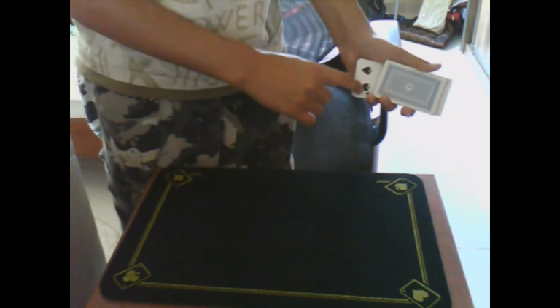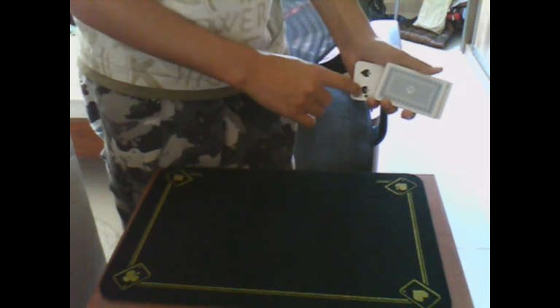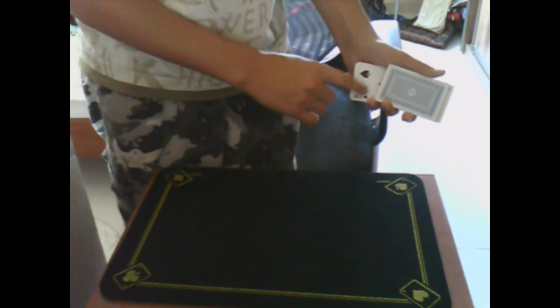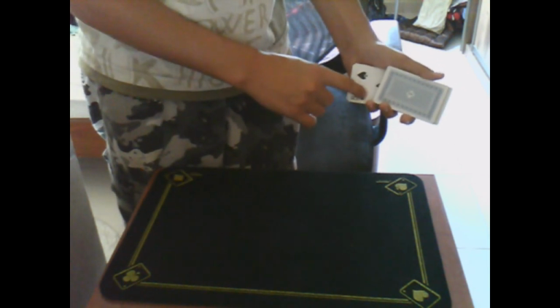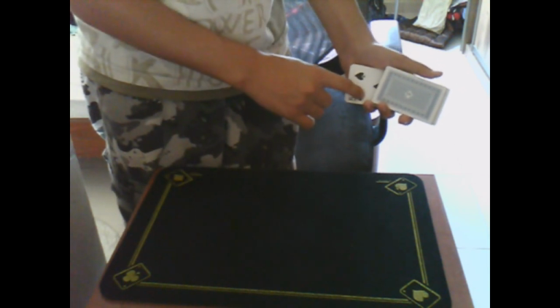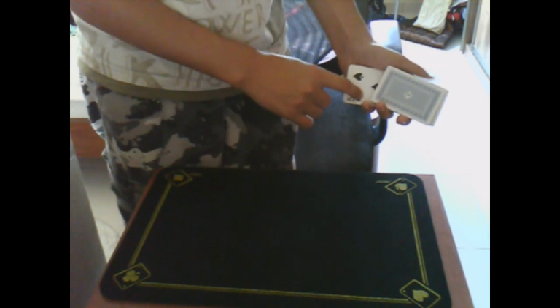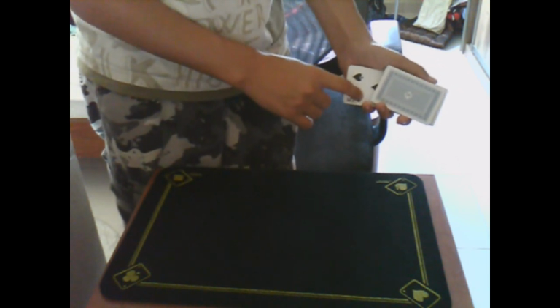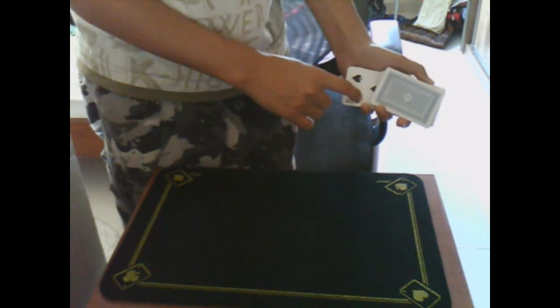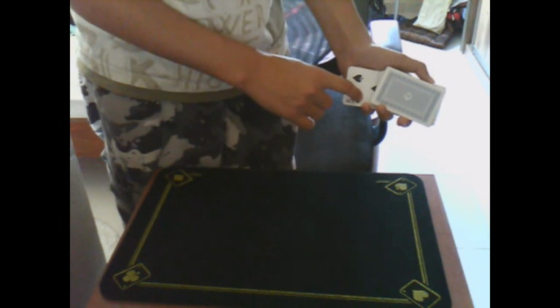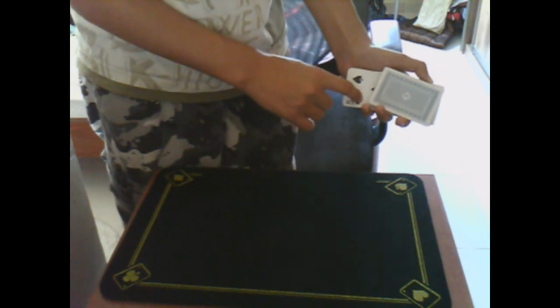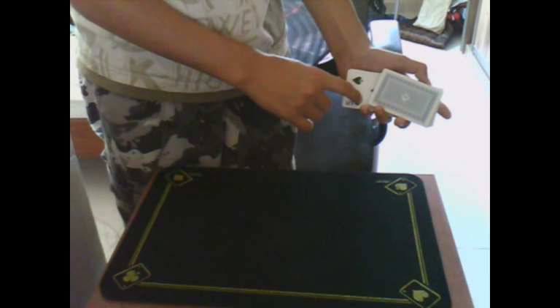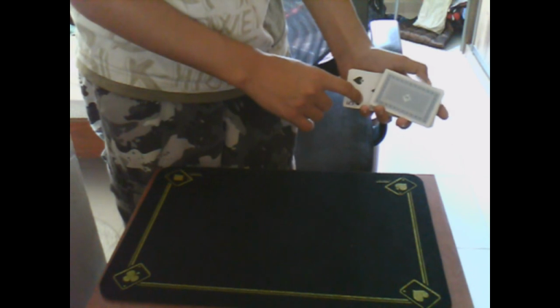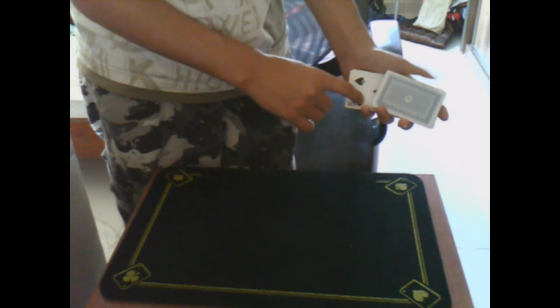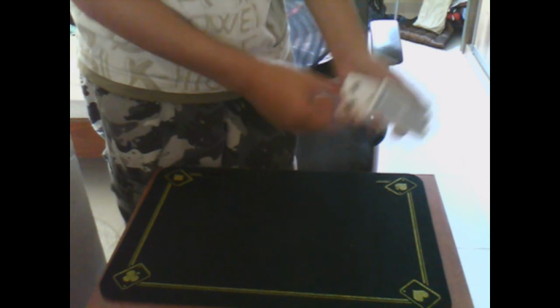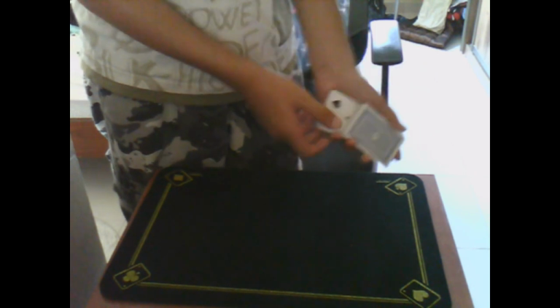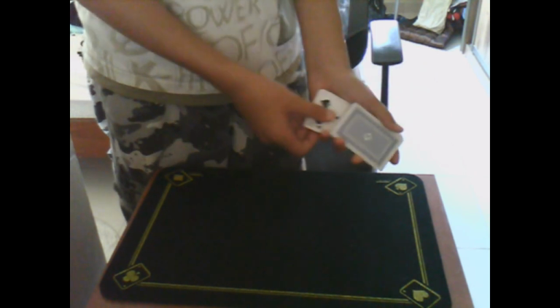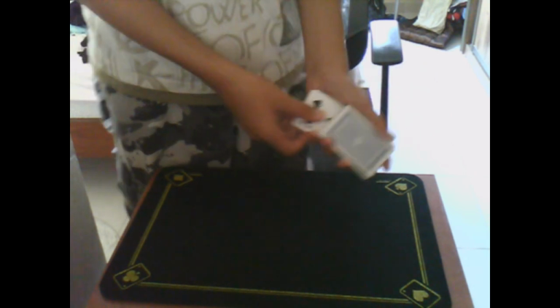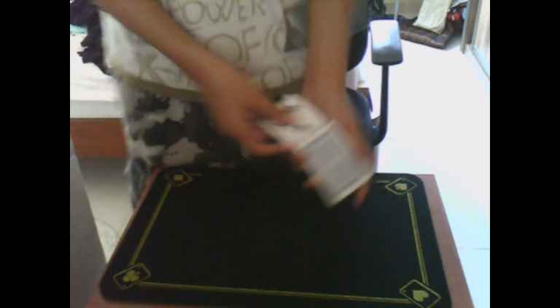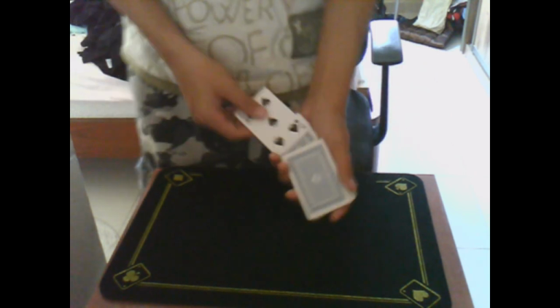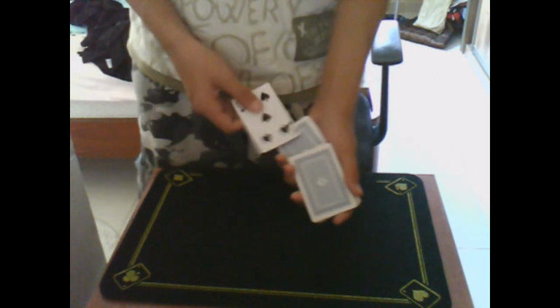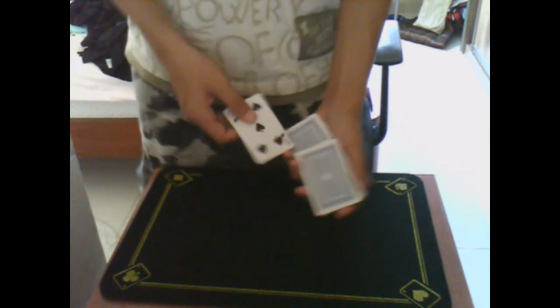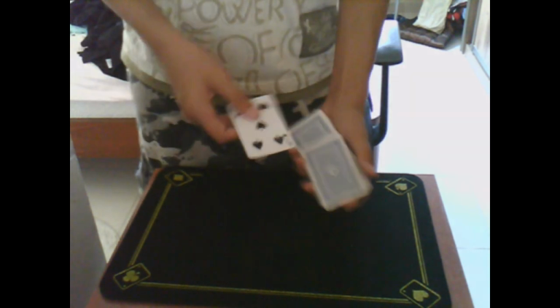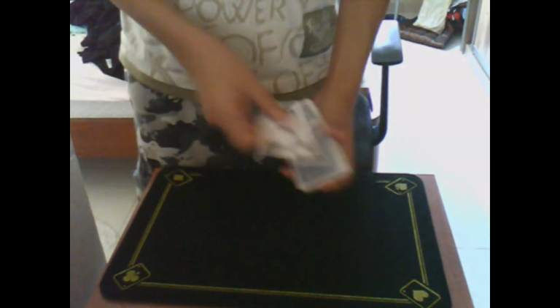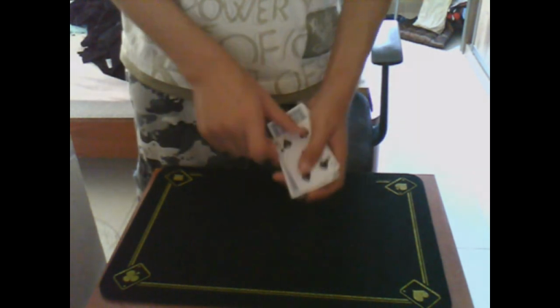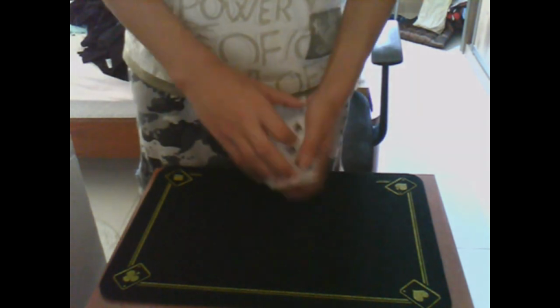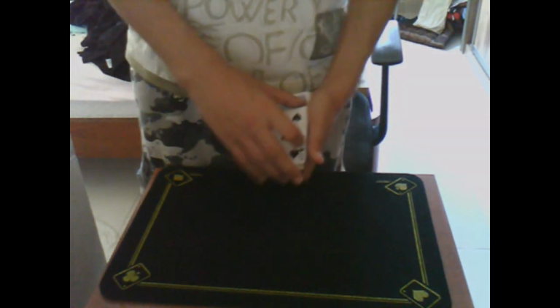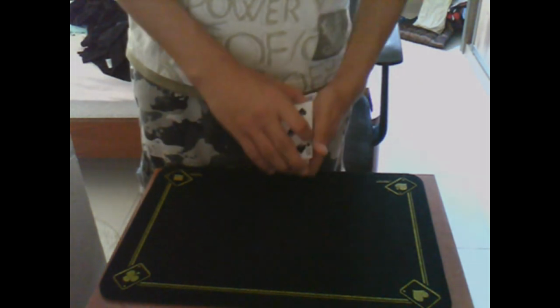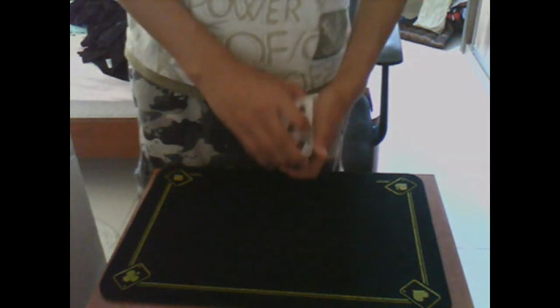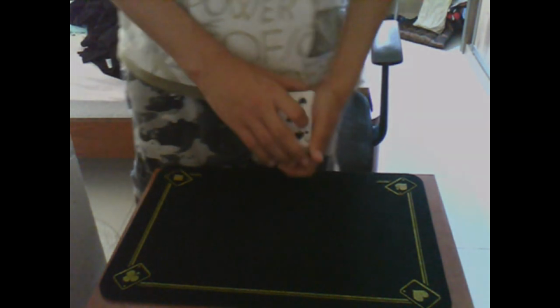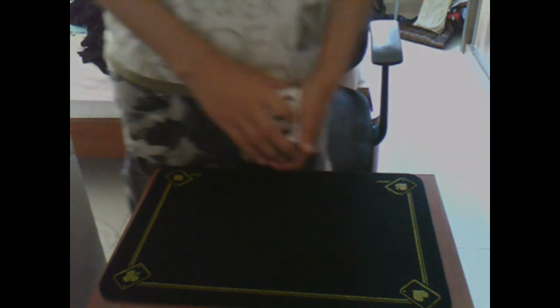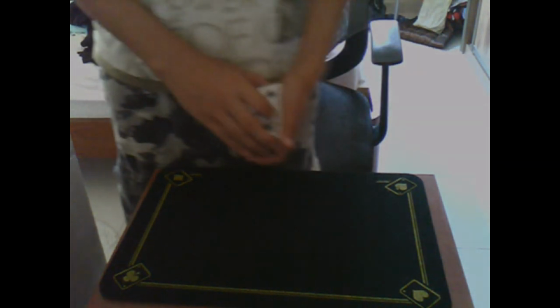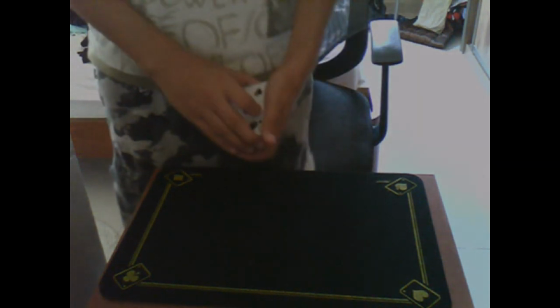From here you get not the Three of Hearts, but your card — the Five of Spades. Thanks.